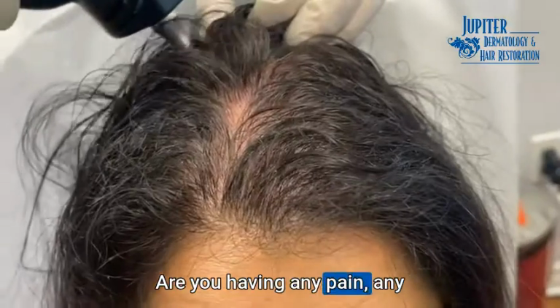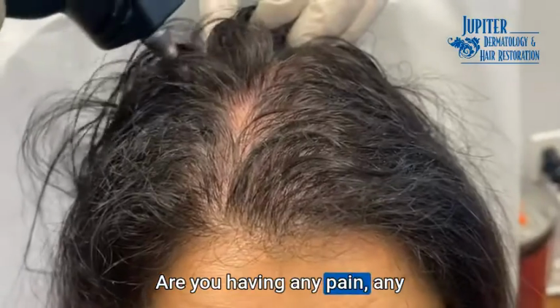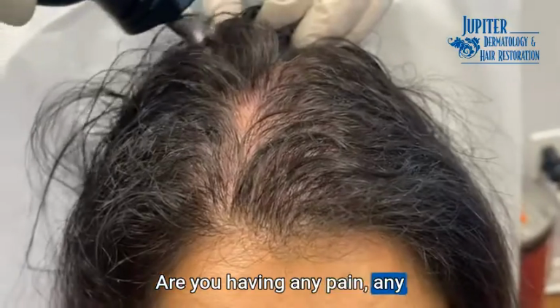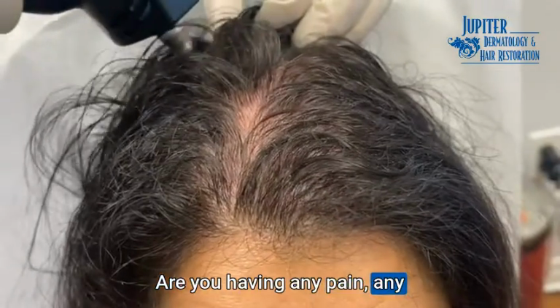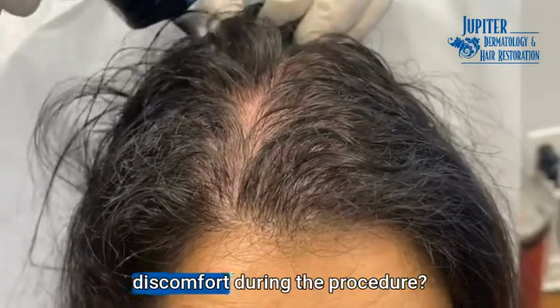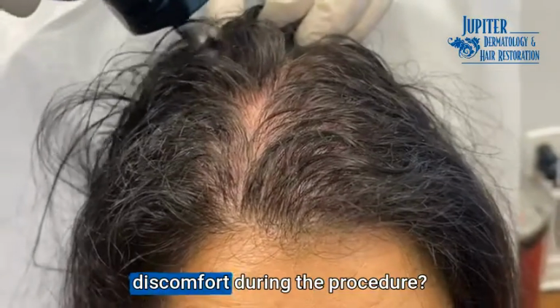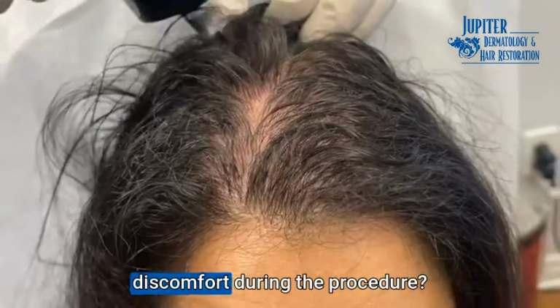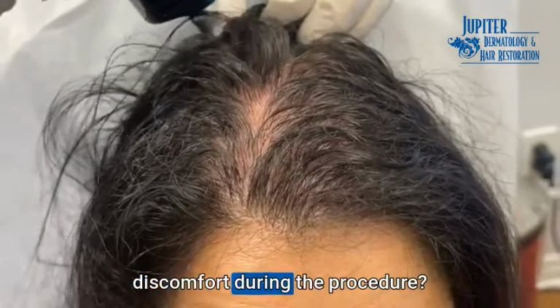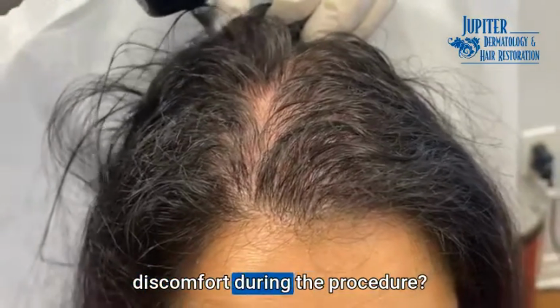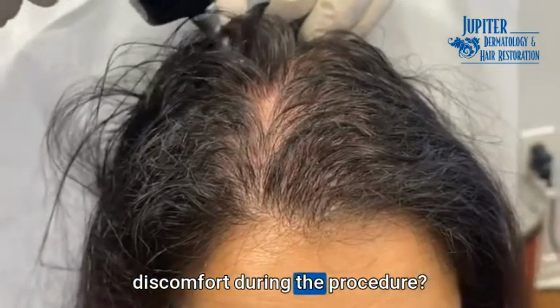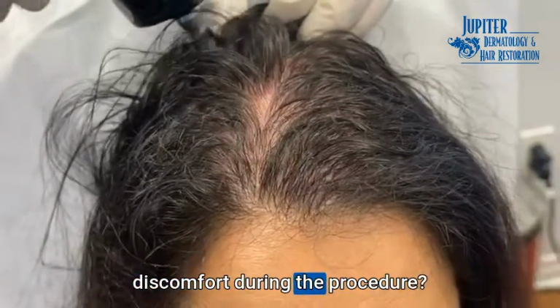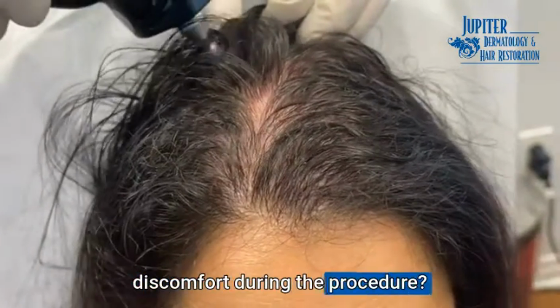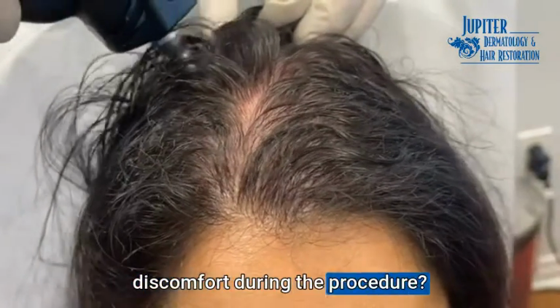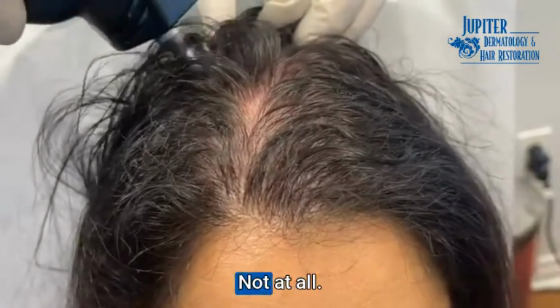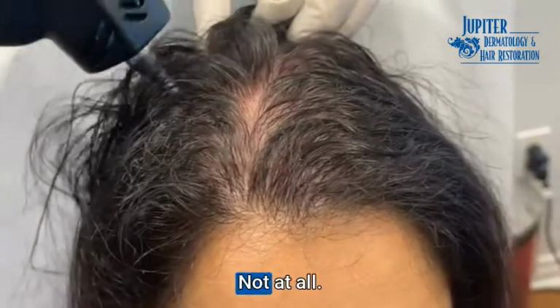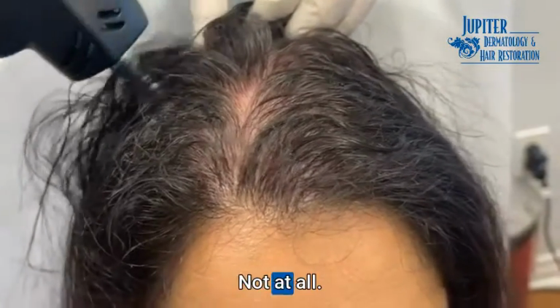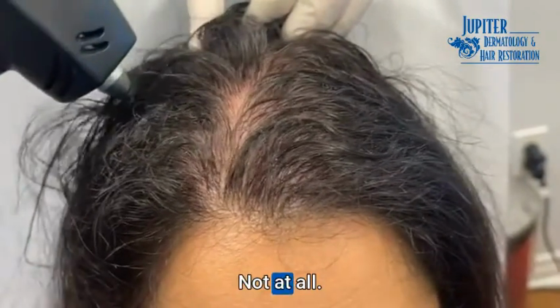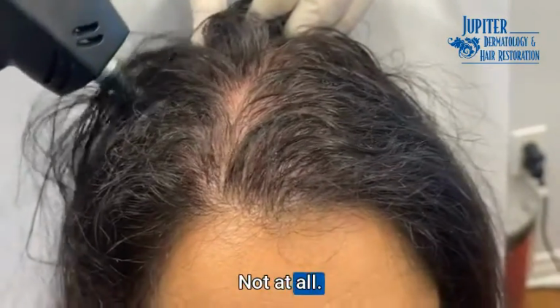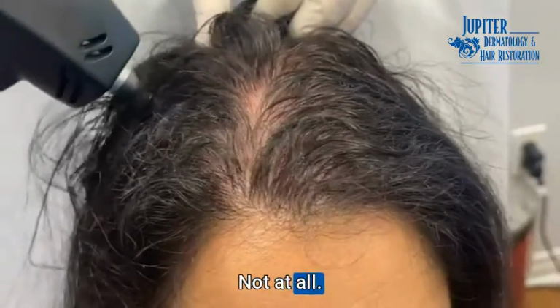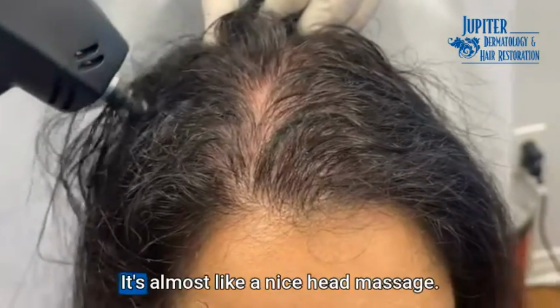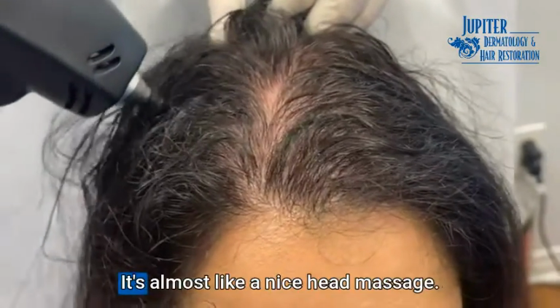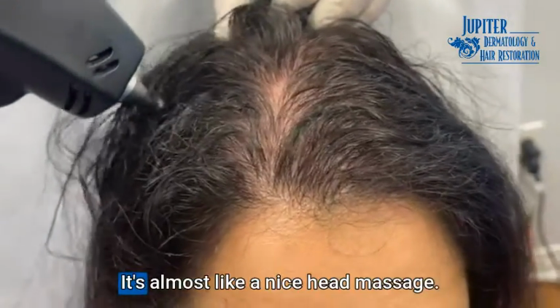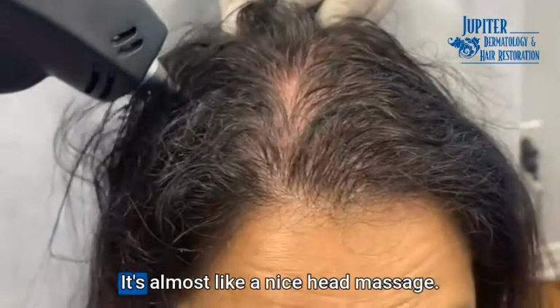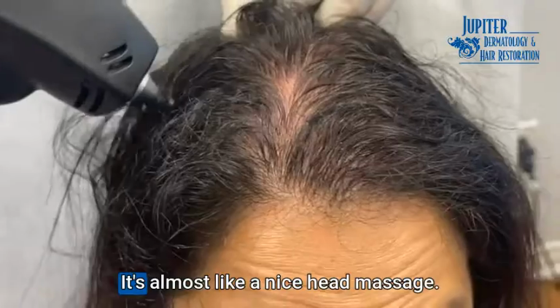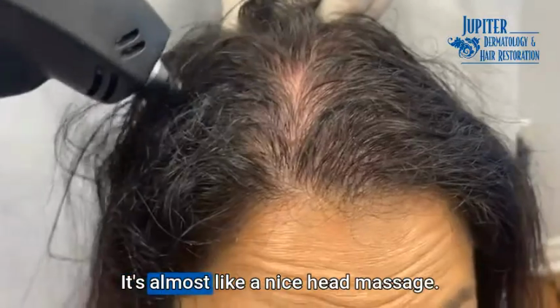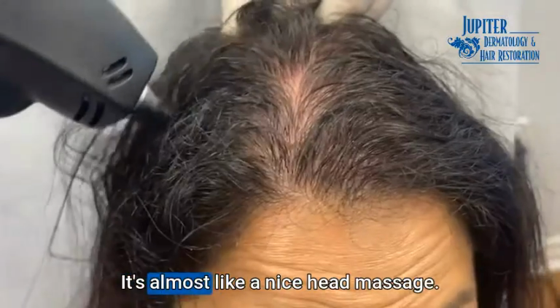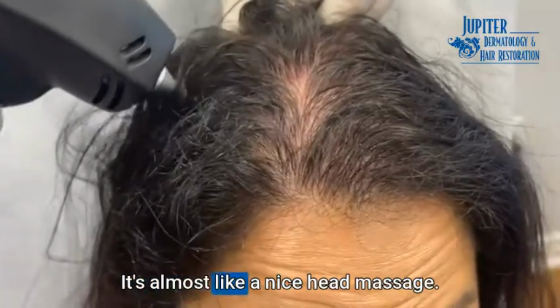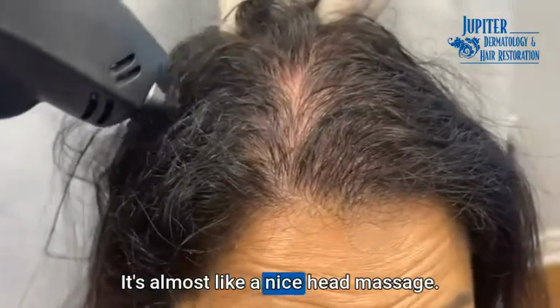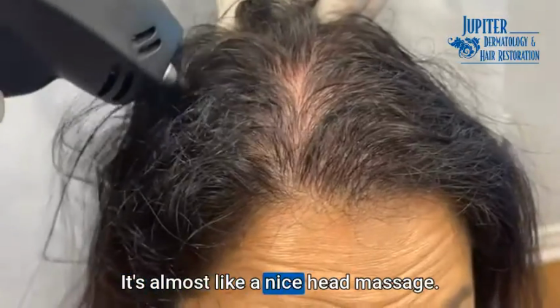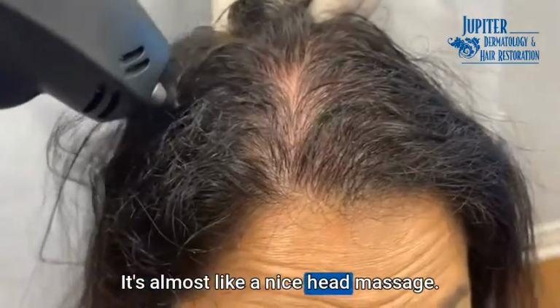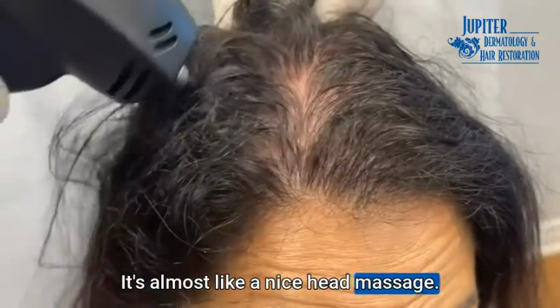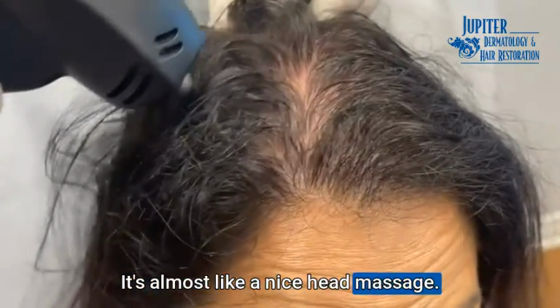Are you having any pain, any discomfort during the procedure? Not at all. It's almost like a nice head massage.